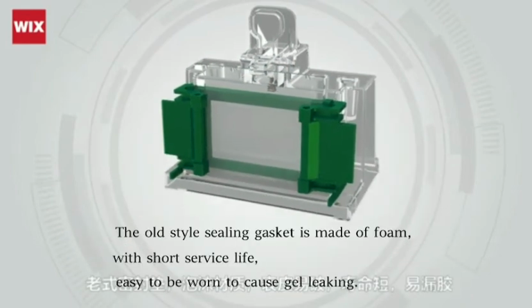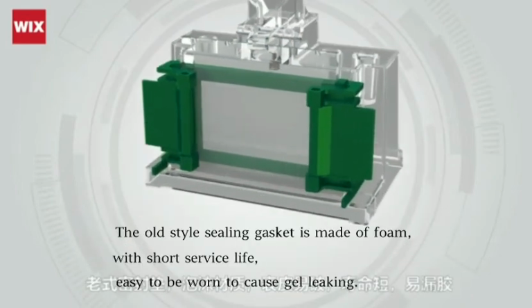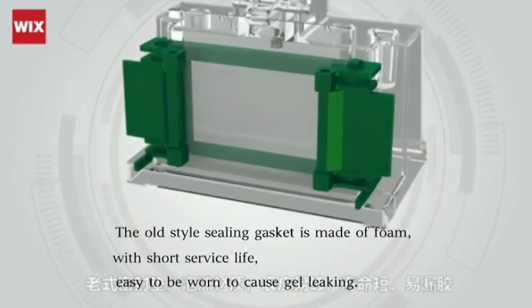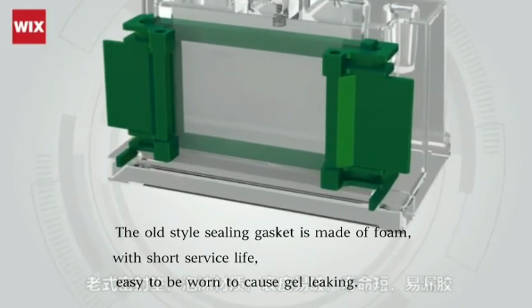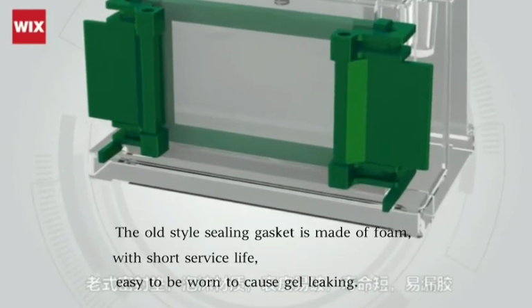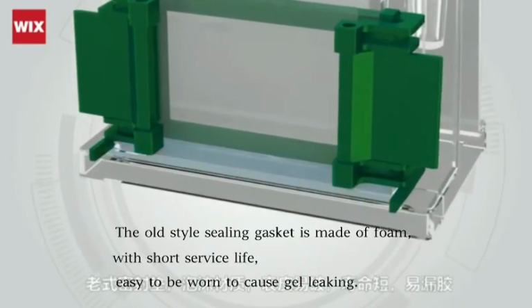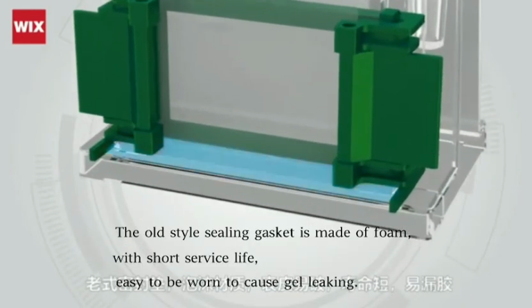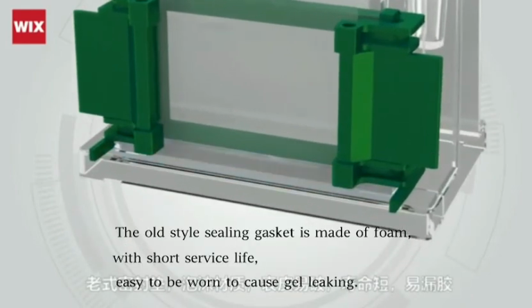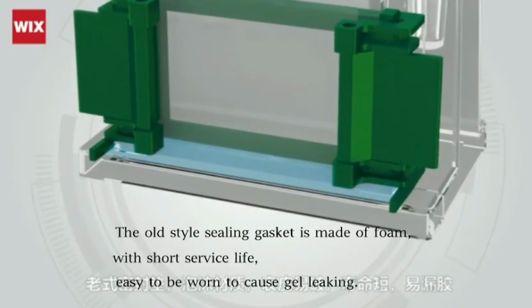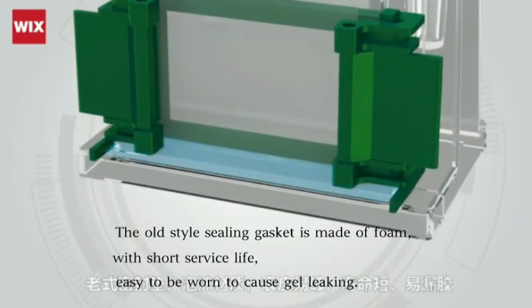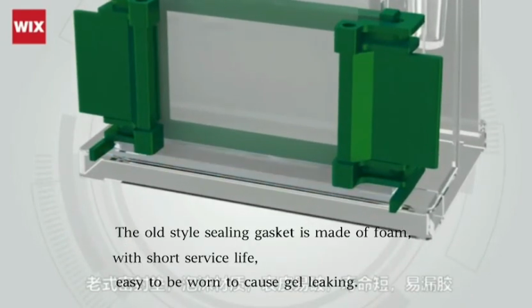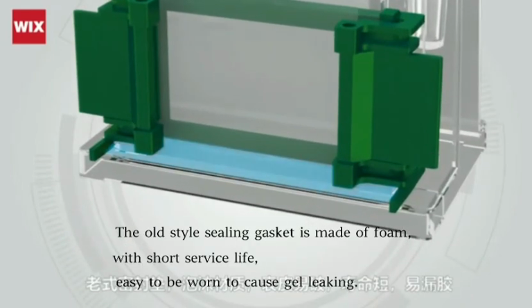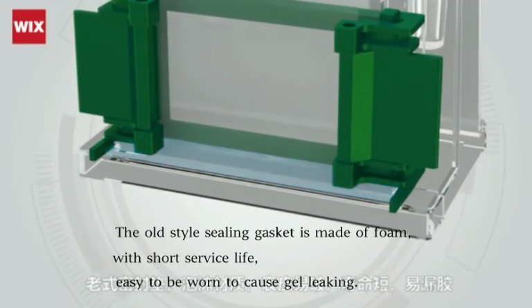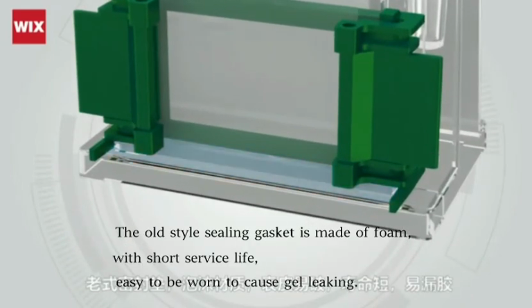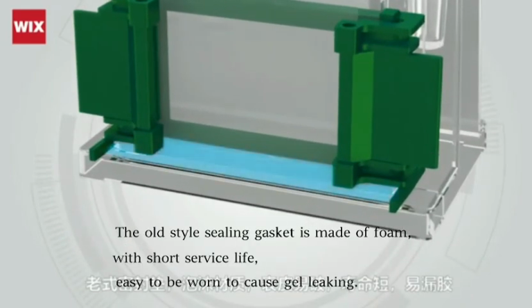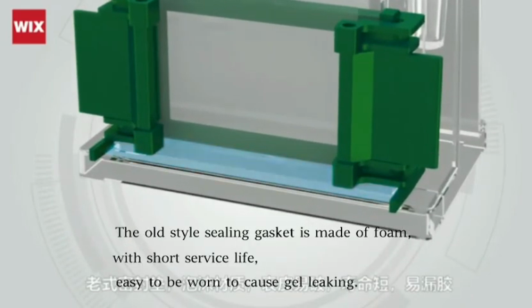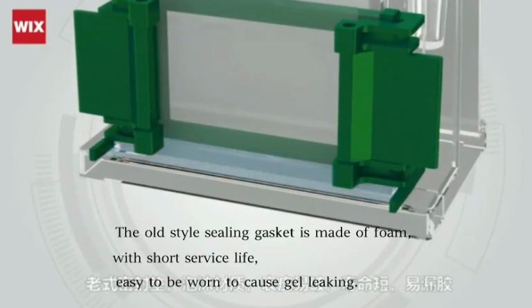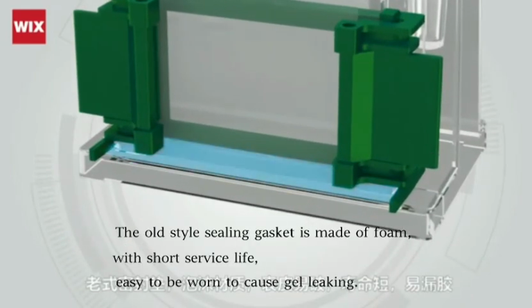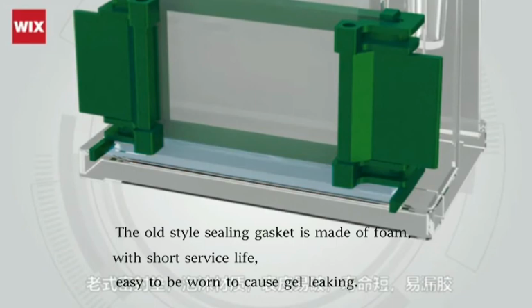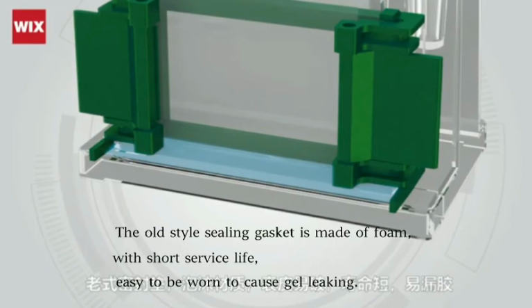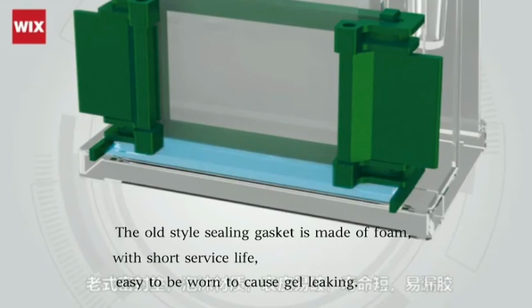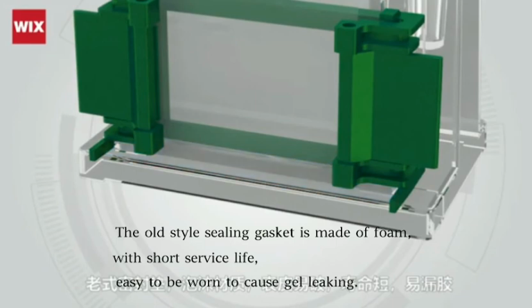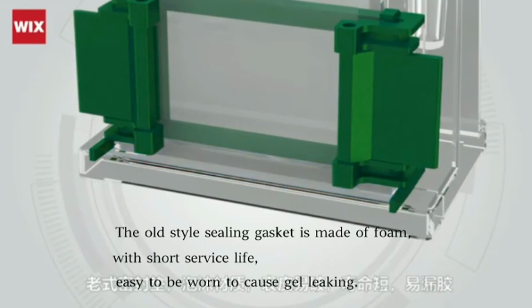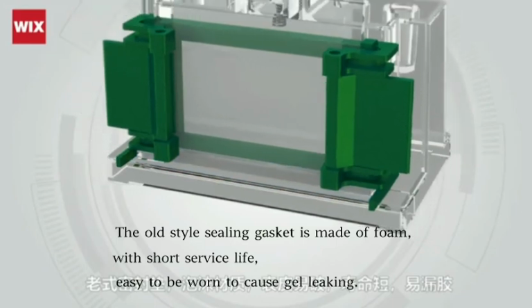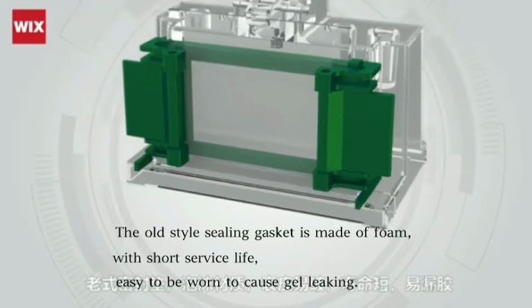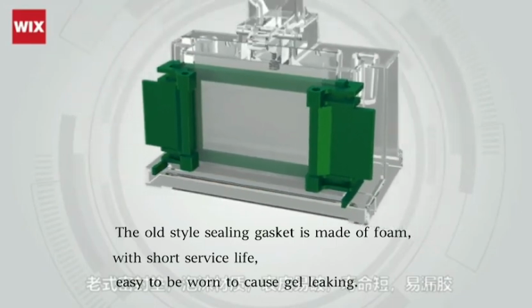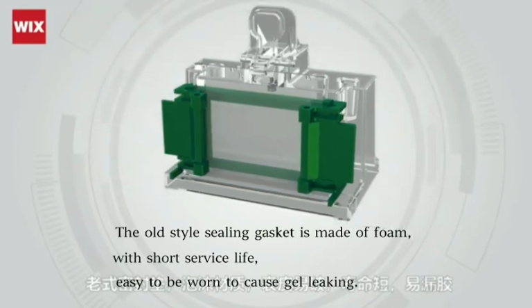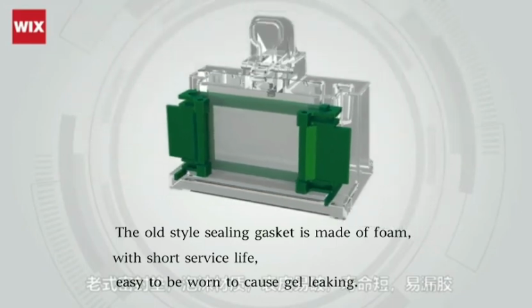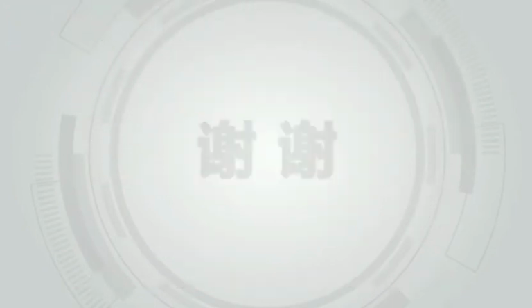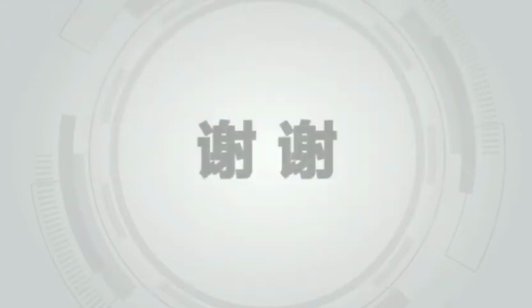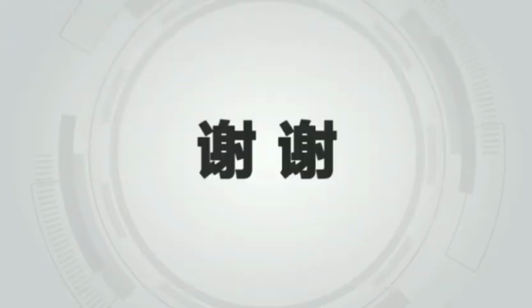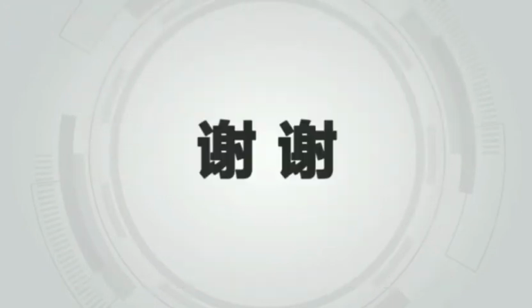The old-style gasket is made of foam, has a short service life, and is easy to wear out, causing gel leak.